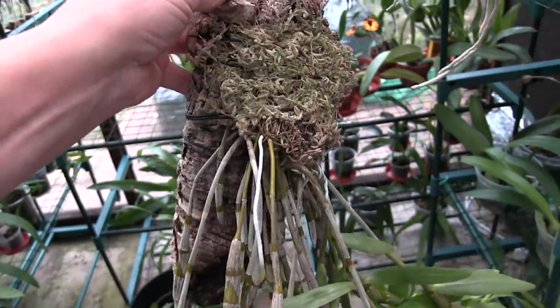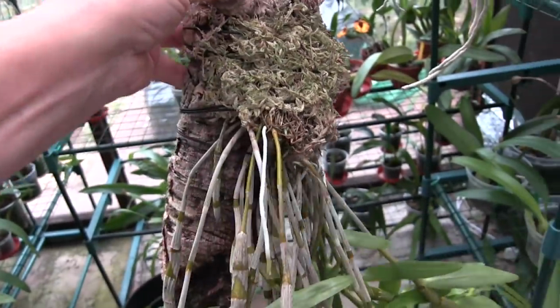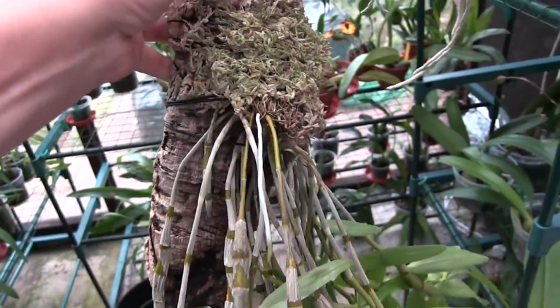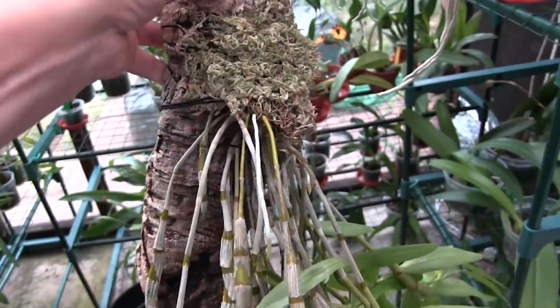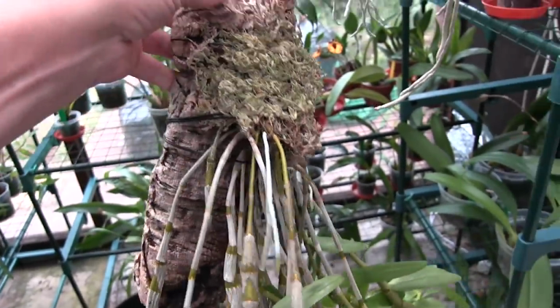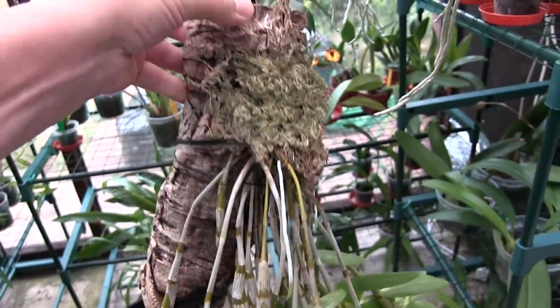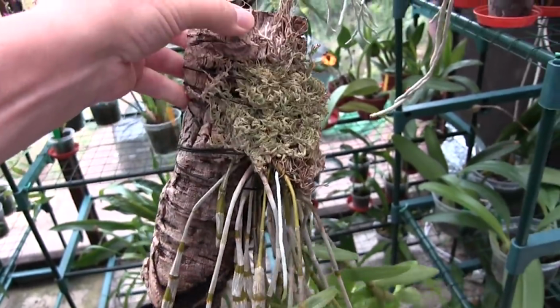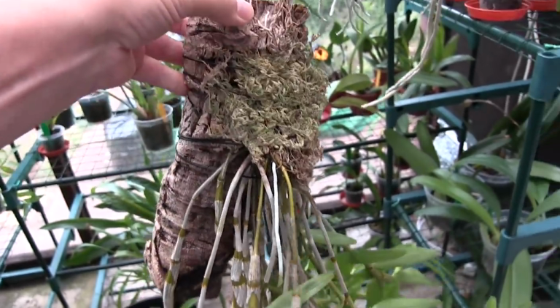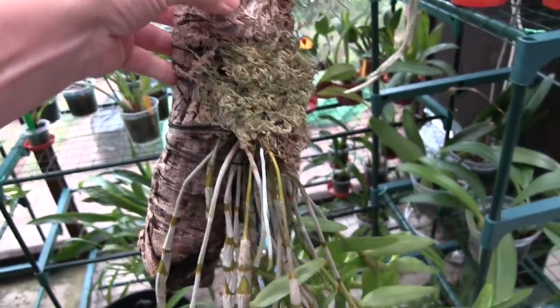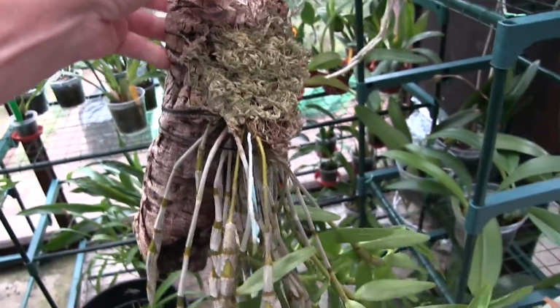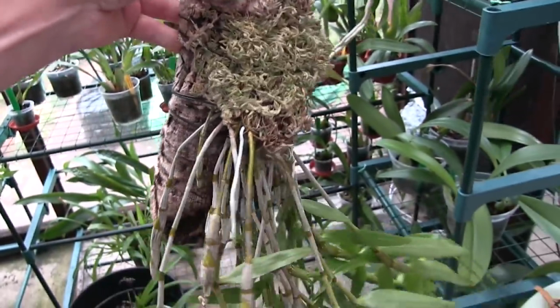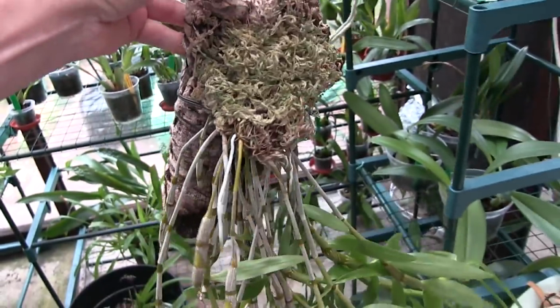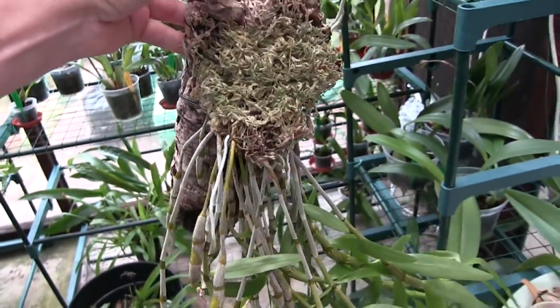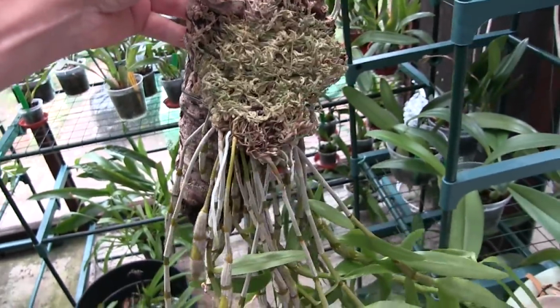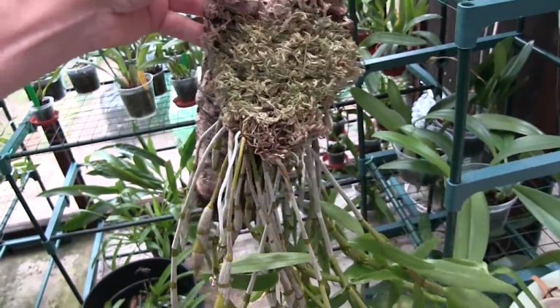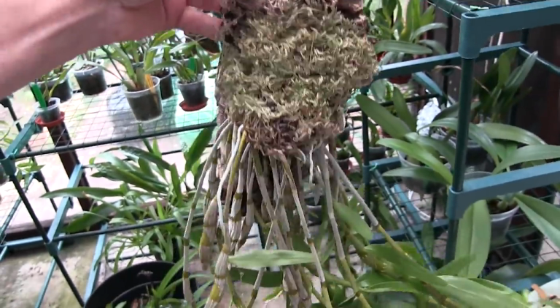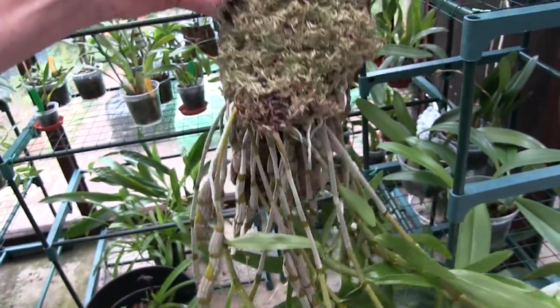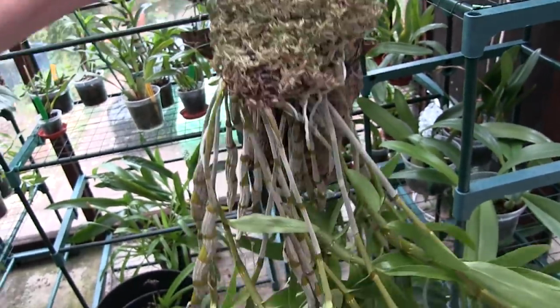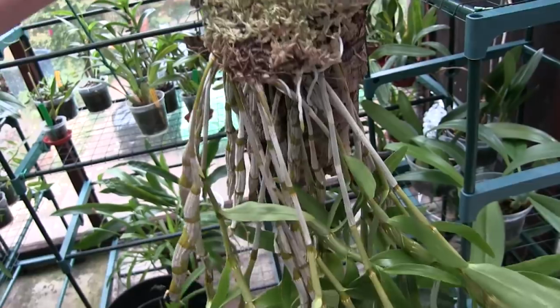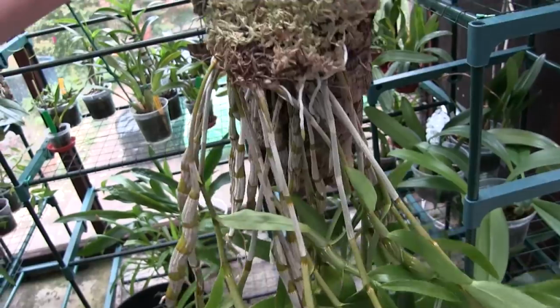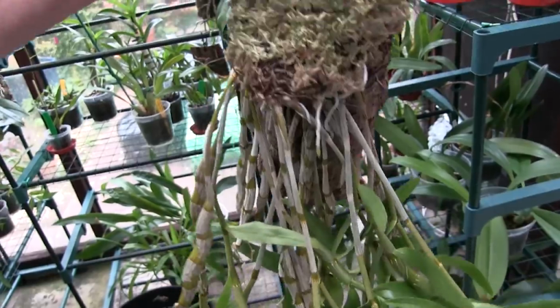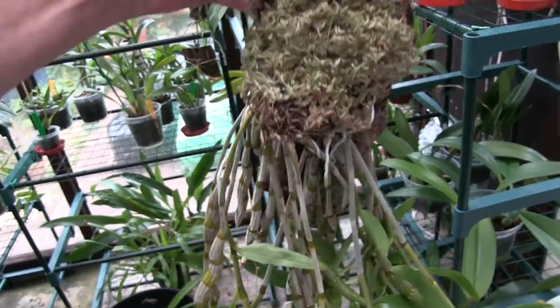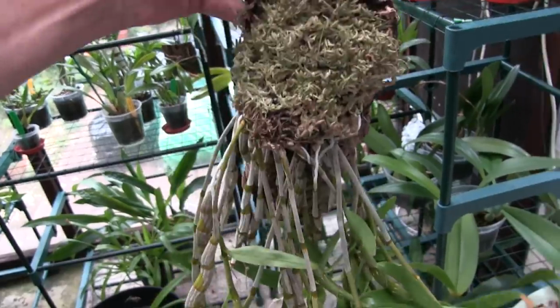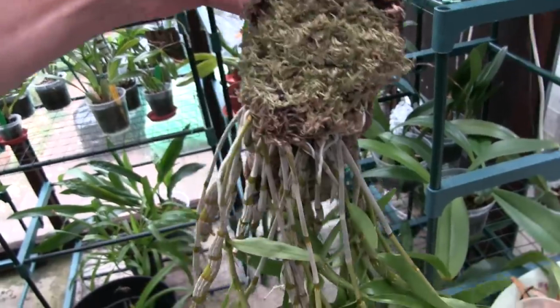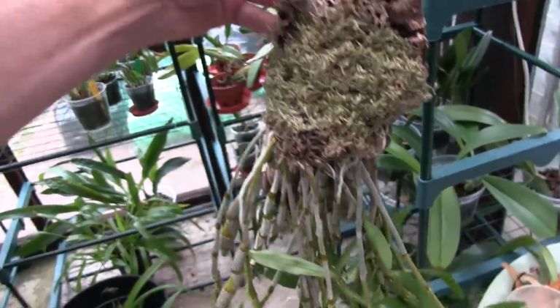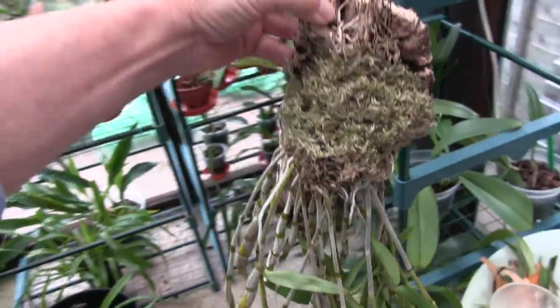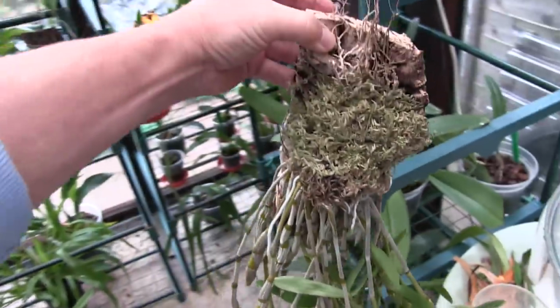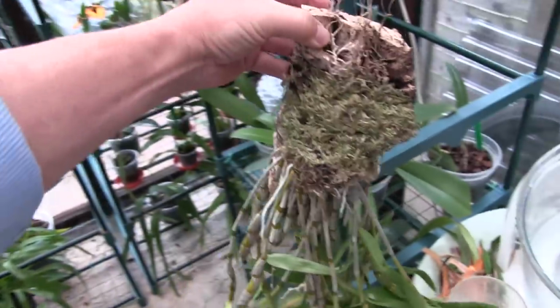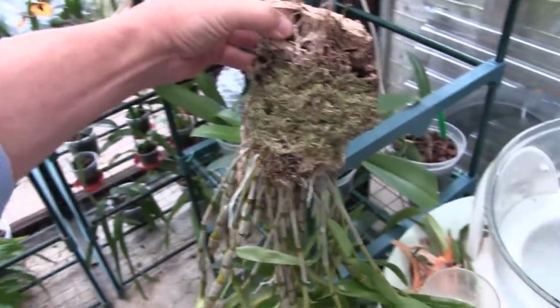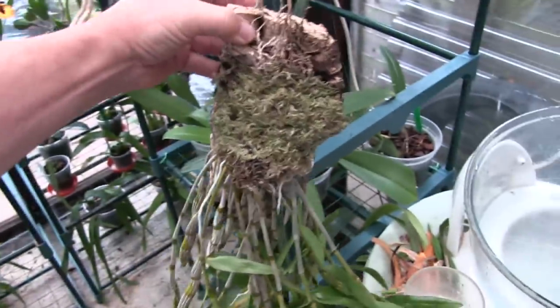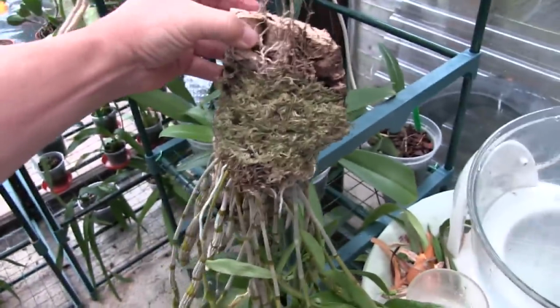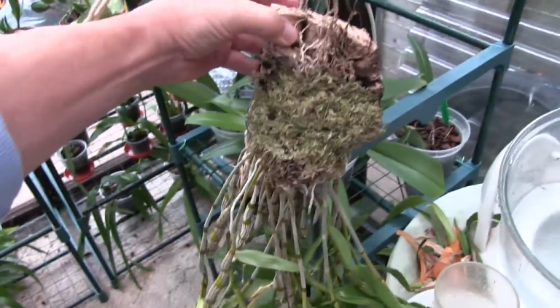It didn't have a very good root system a while back but it's making up for it — coming on nicely.